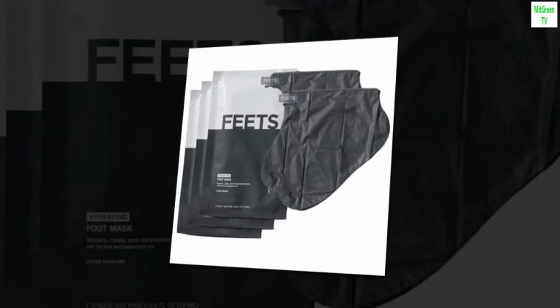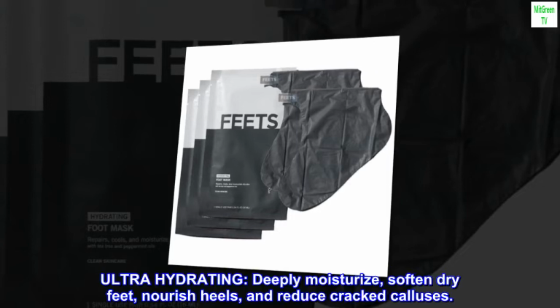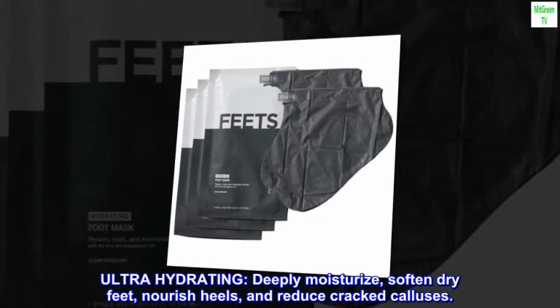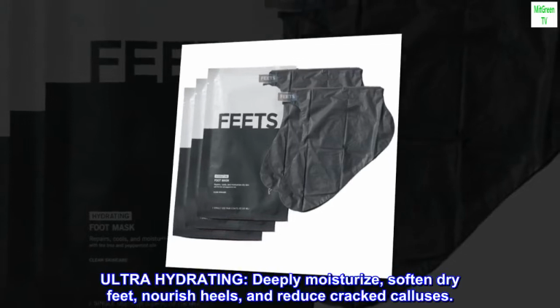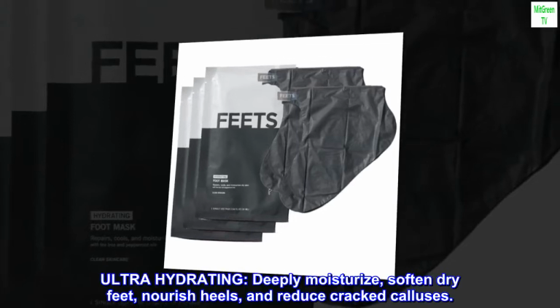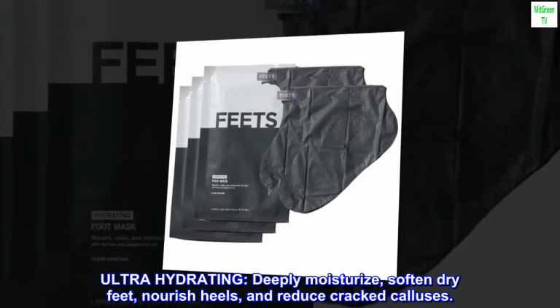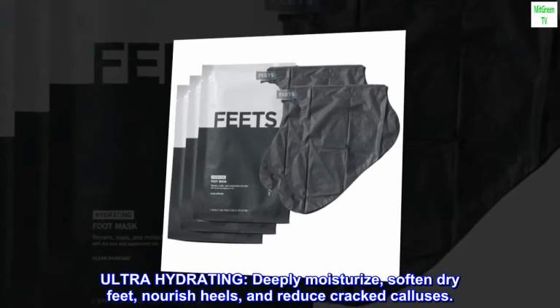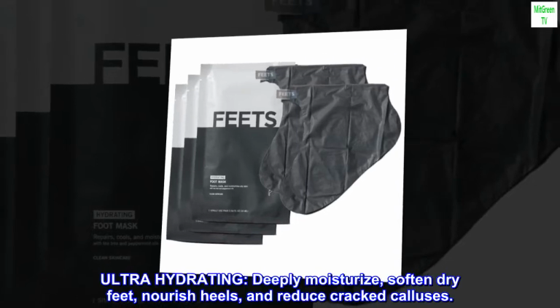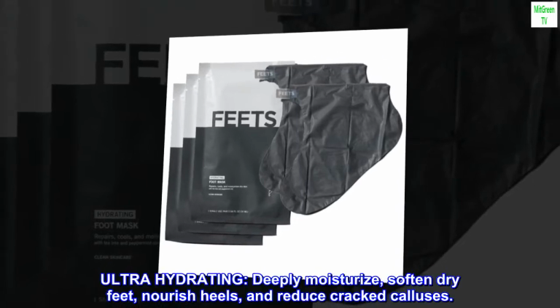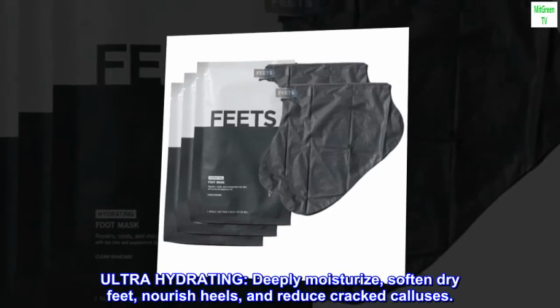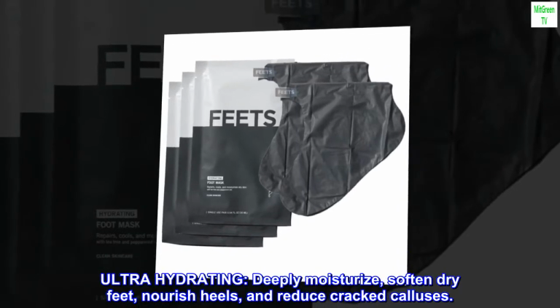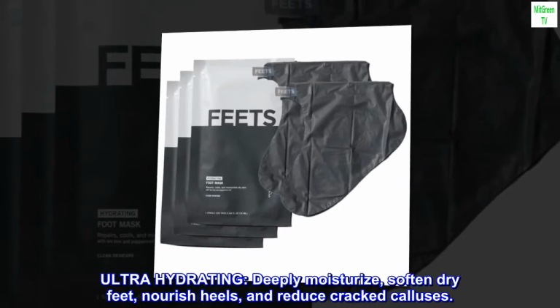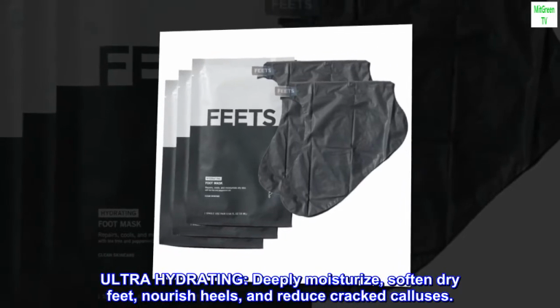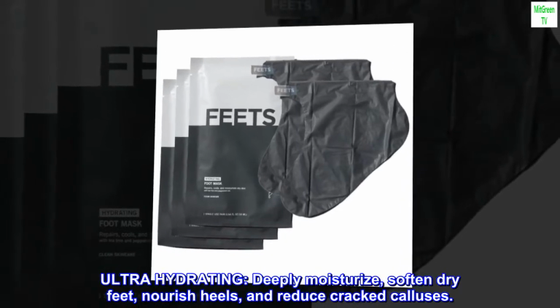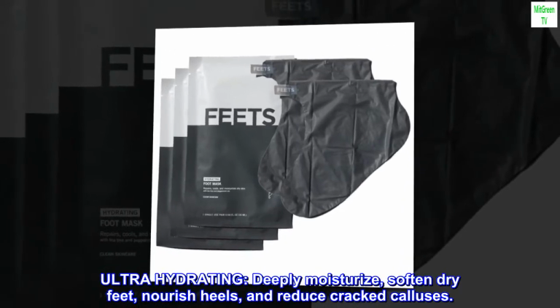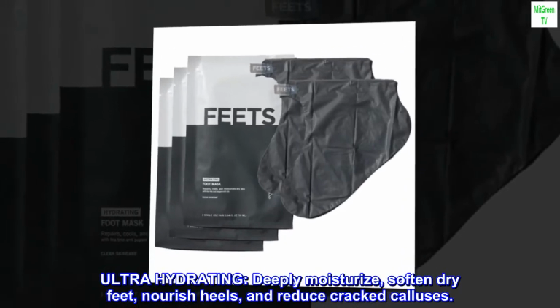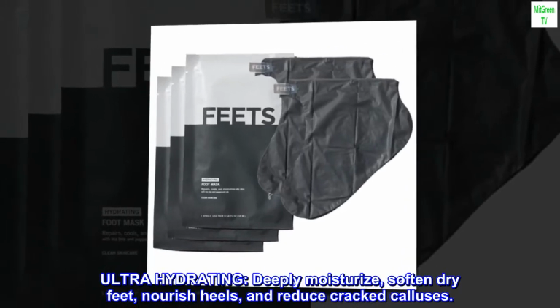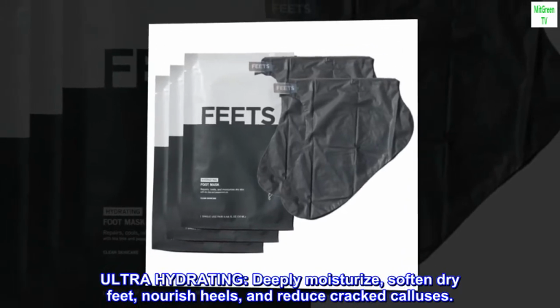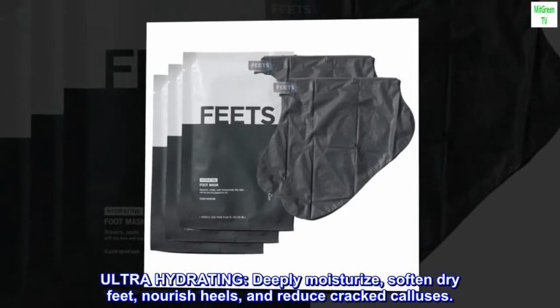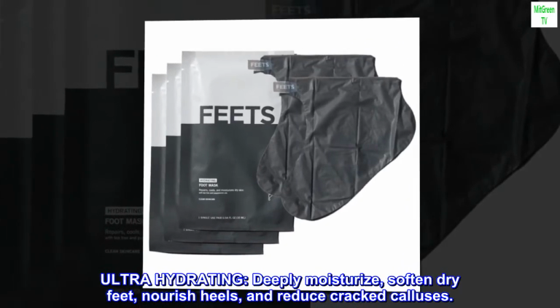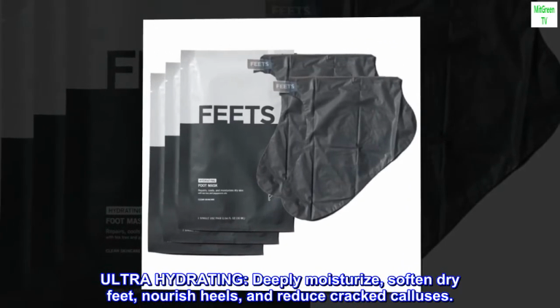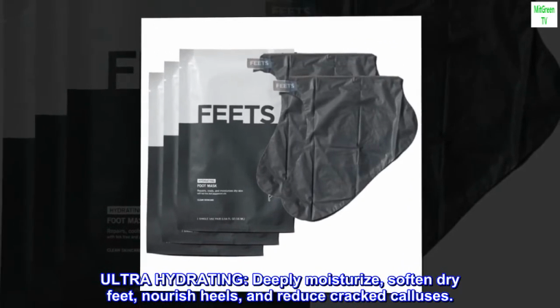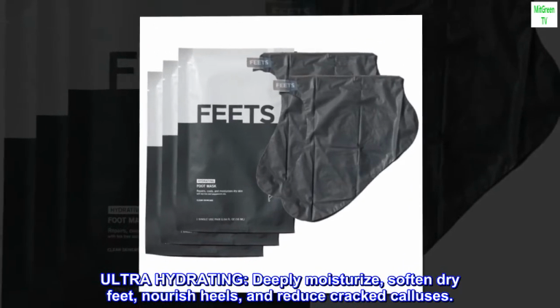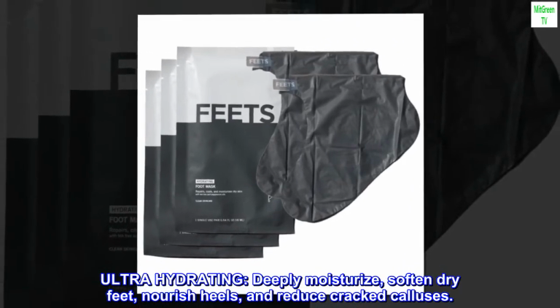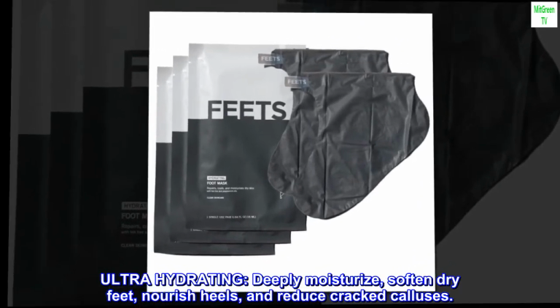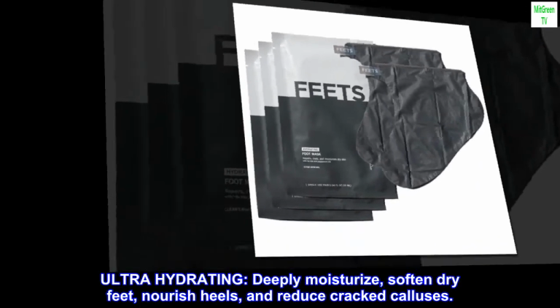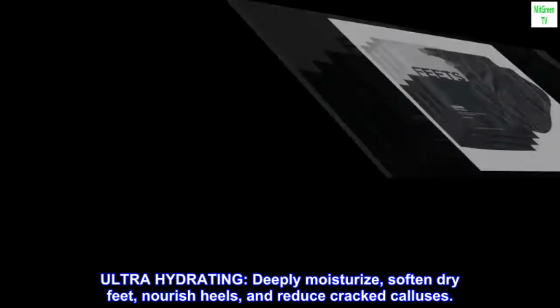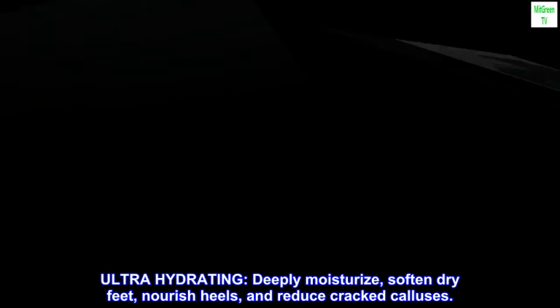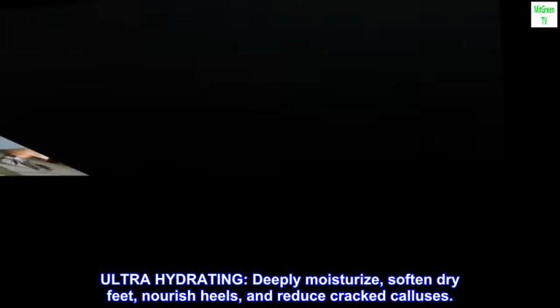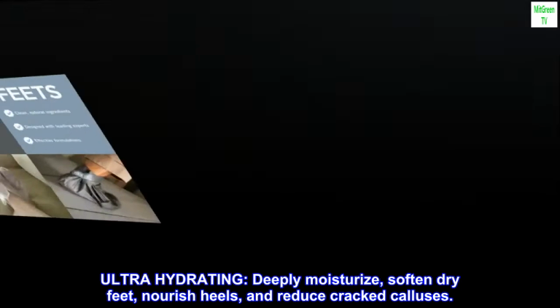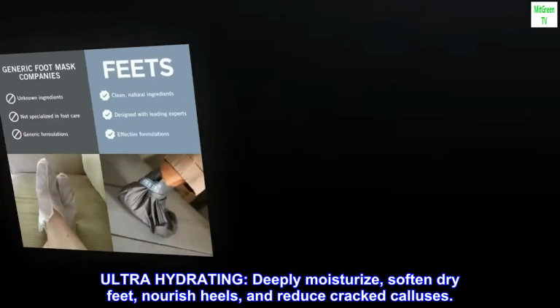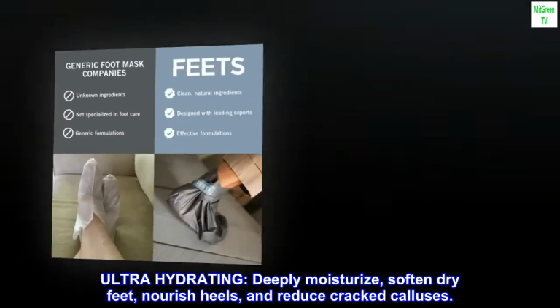Ultra-hydrating. Deeply moisturize, soften dry feet, nourish heels, and reduce cracked calluses.